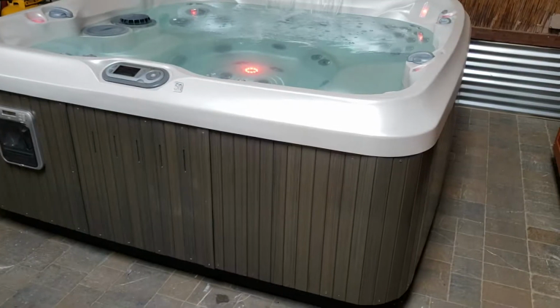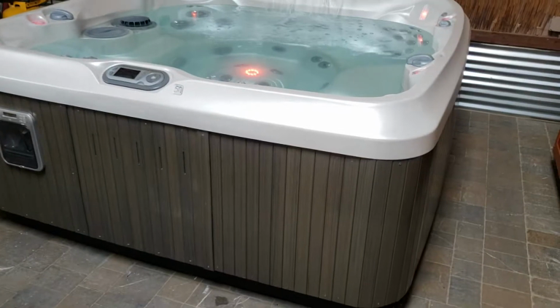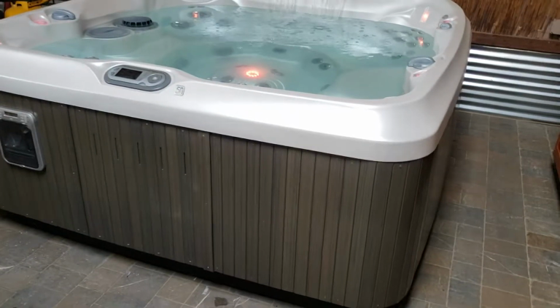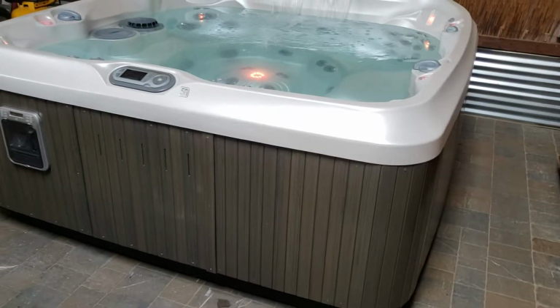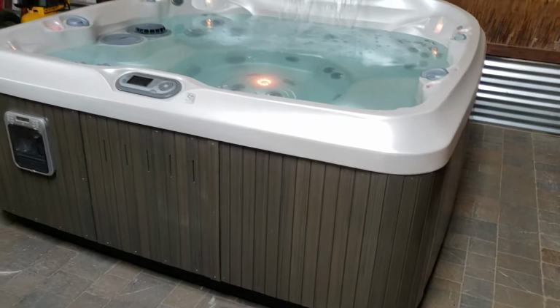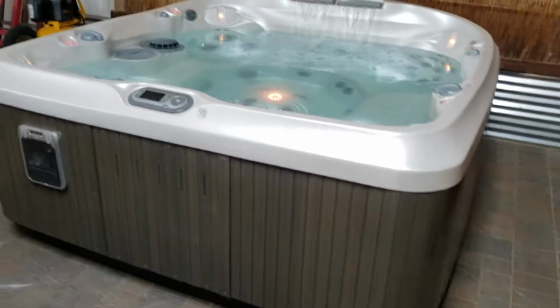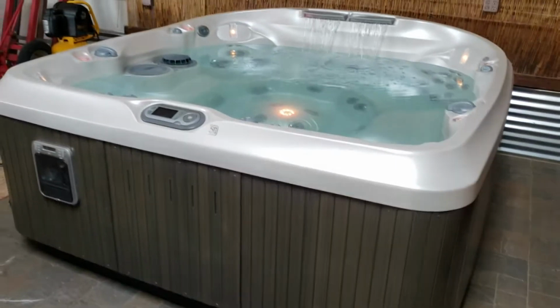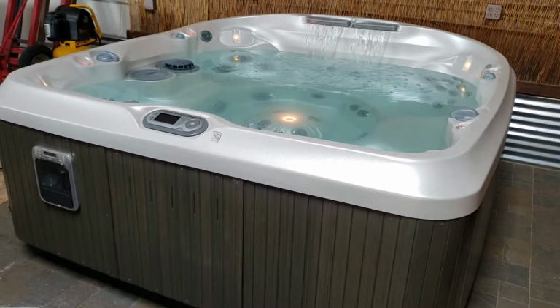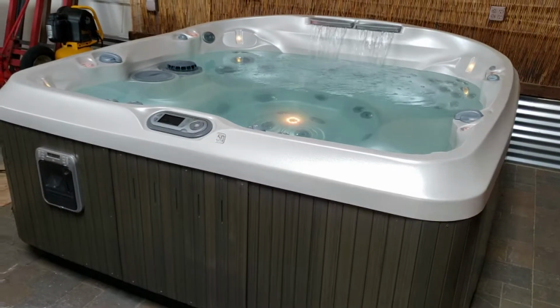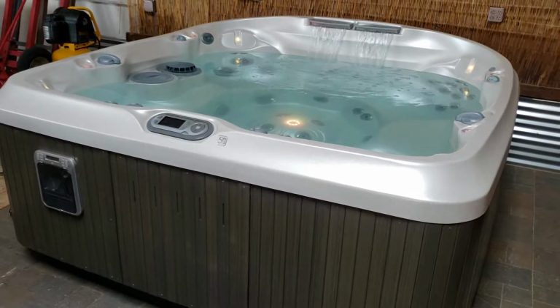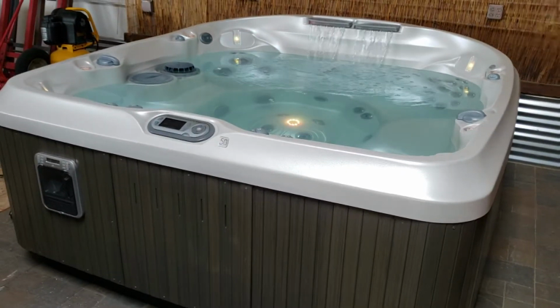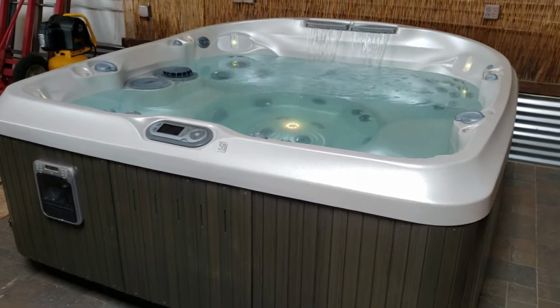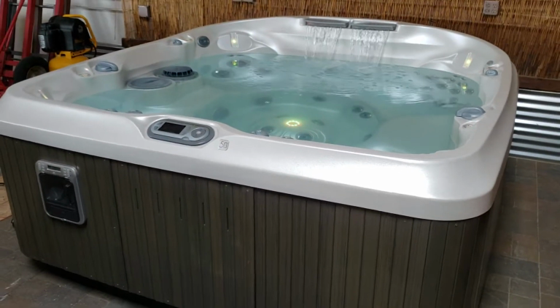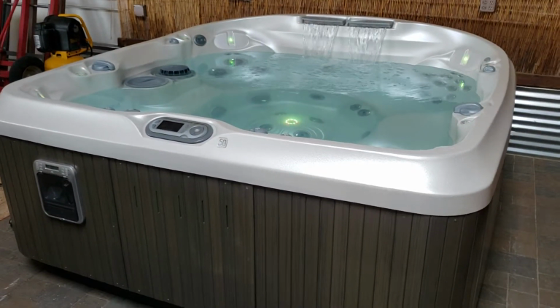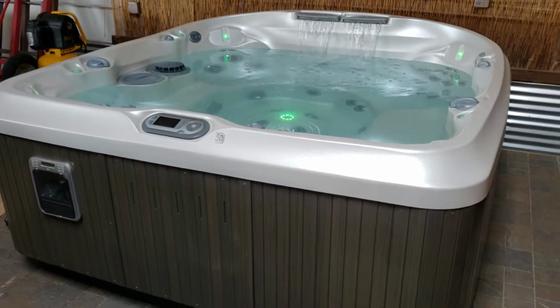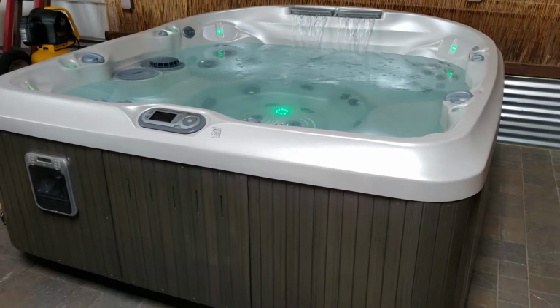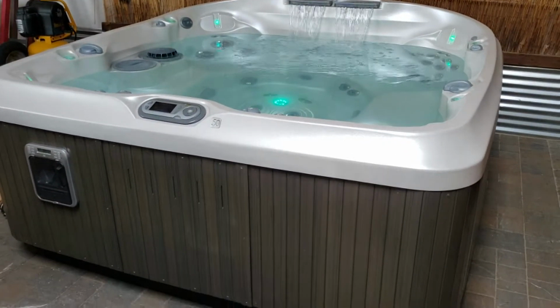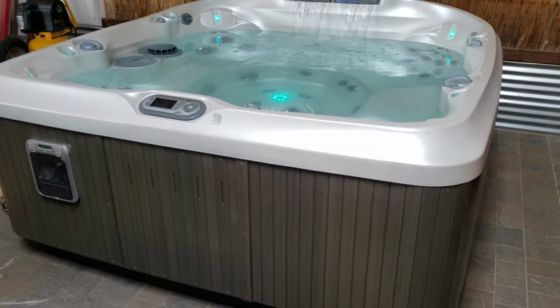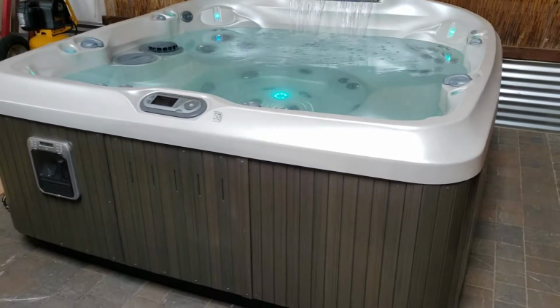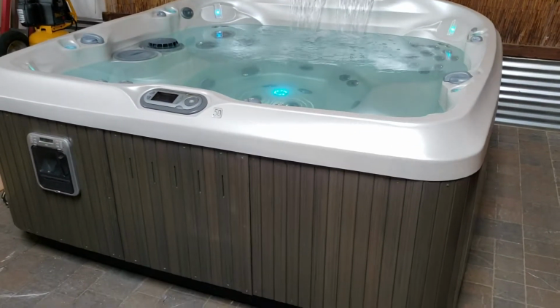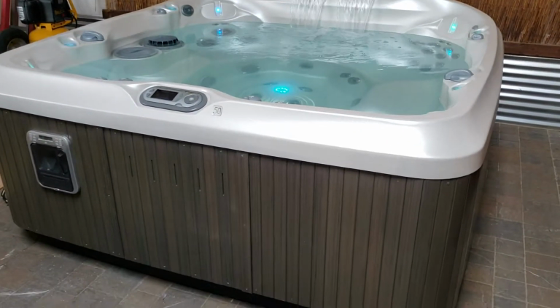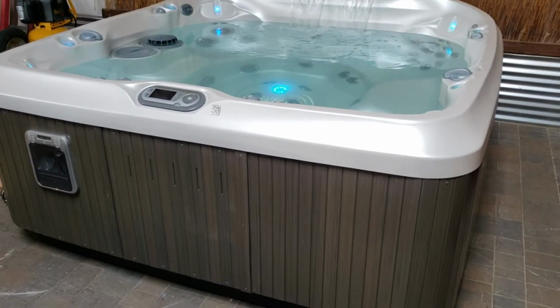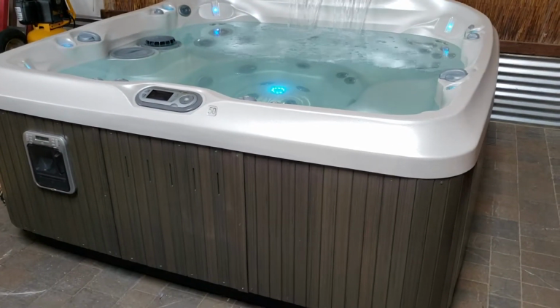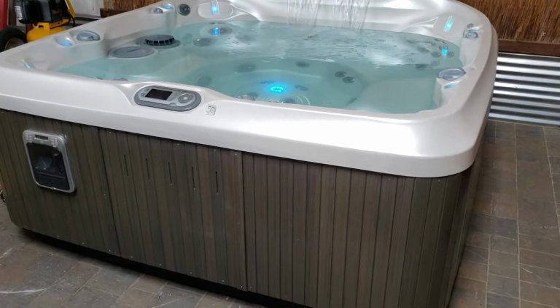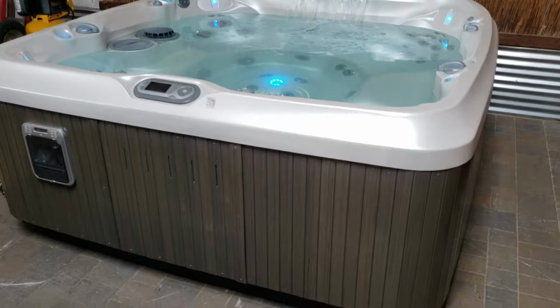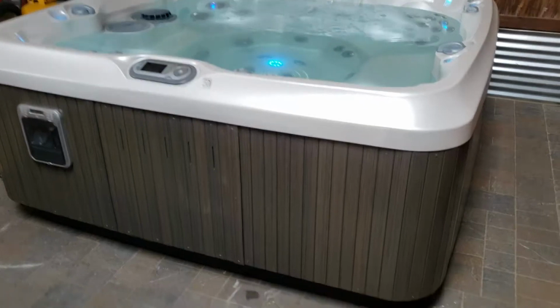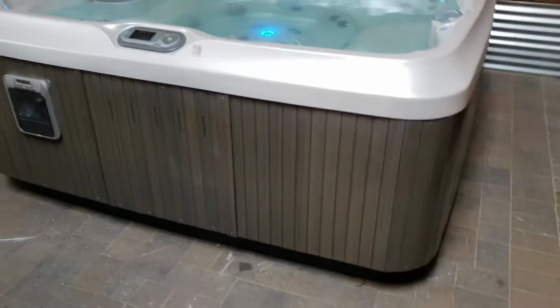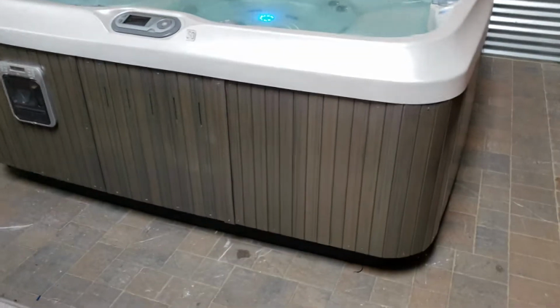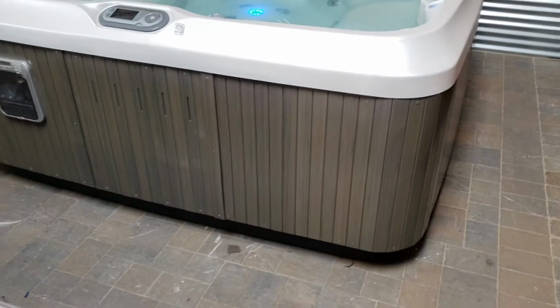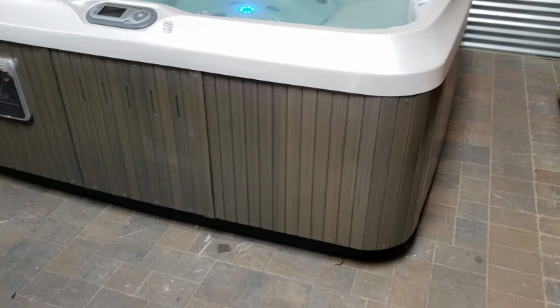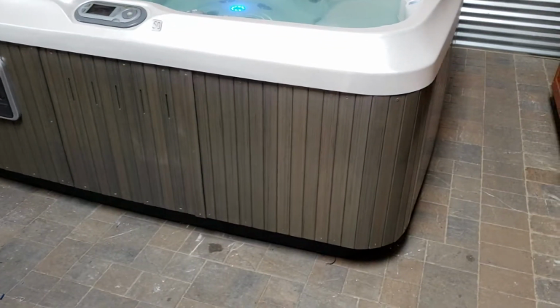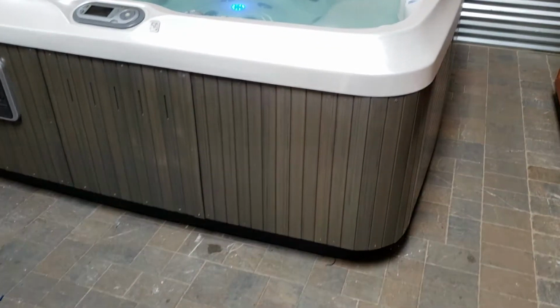Hello, it's Chris here. We just got off the phone. So I have the spa all completely filled up — I've got water in it.